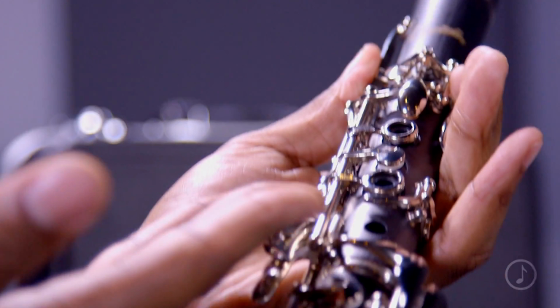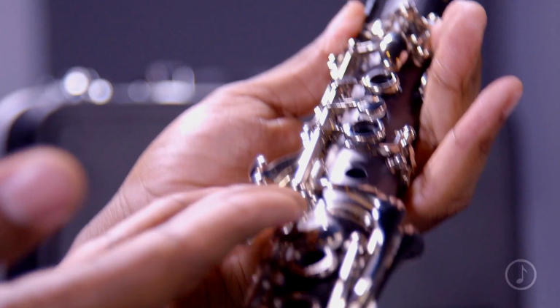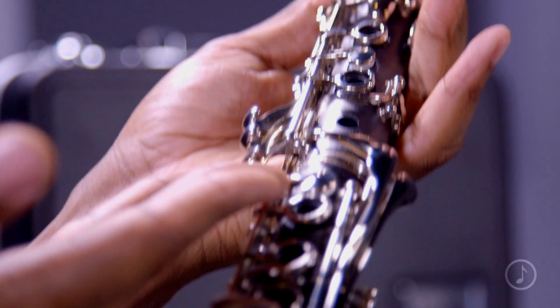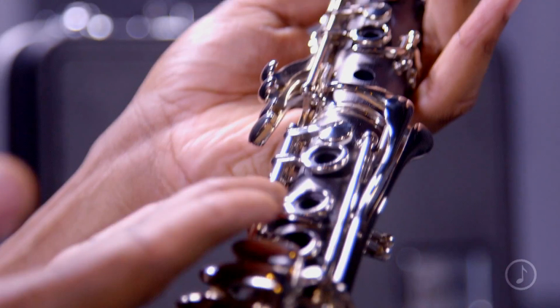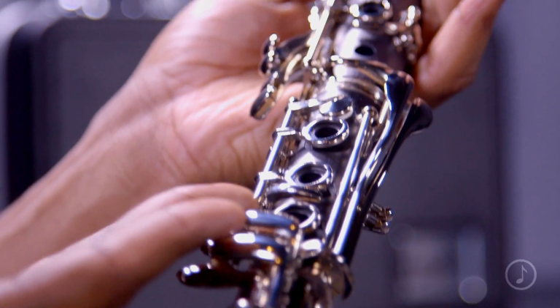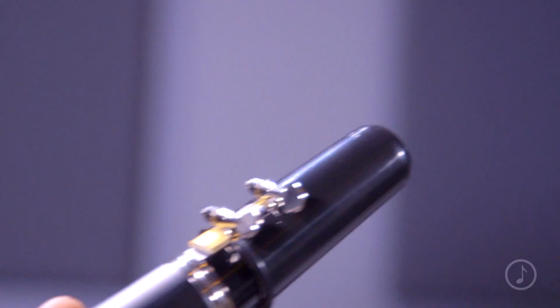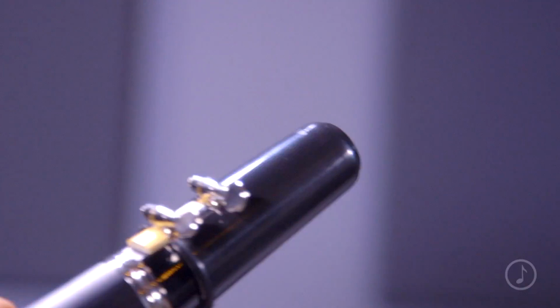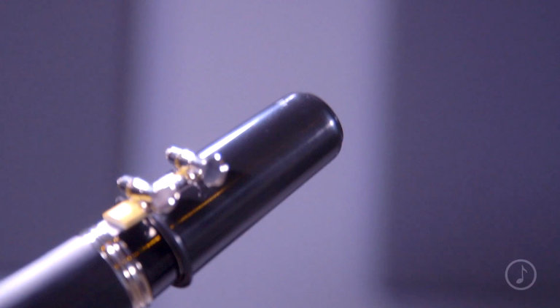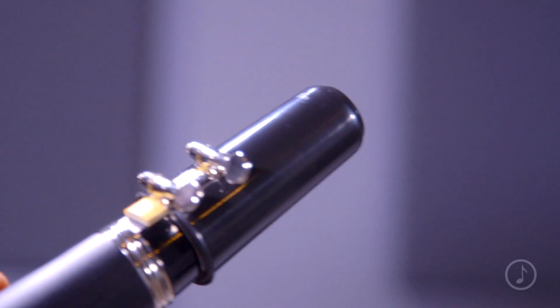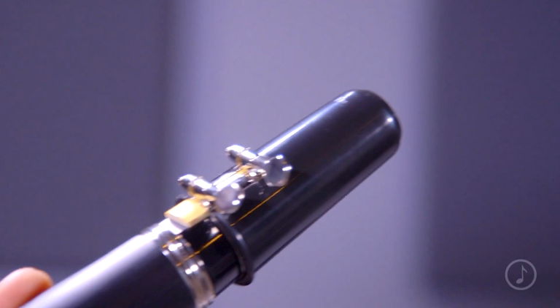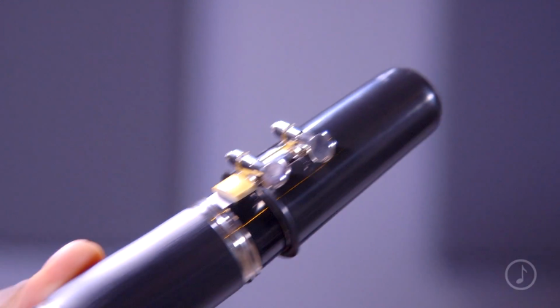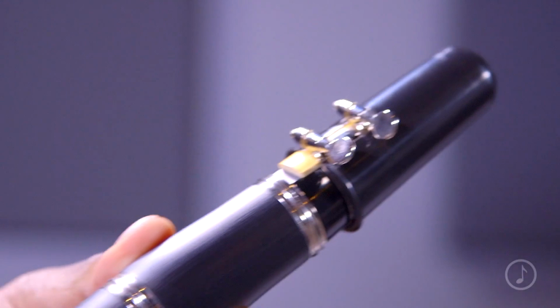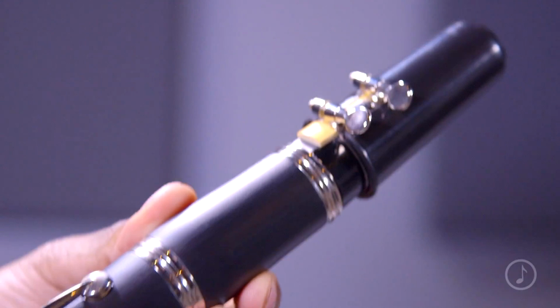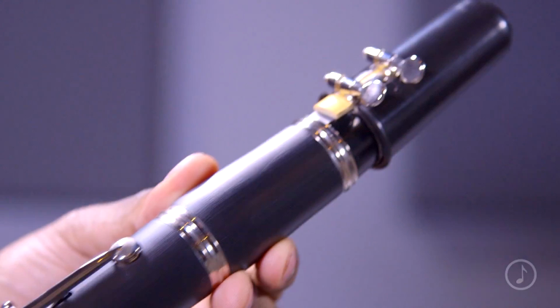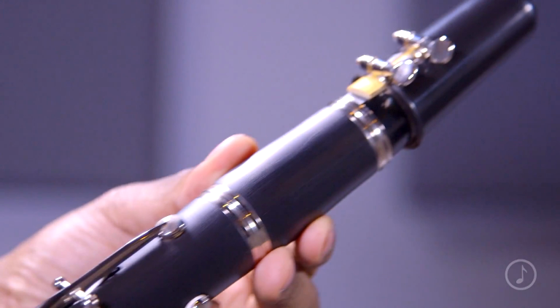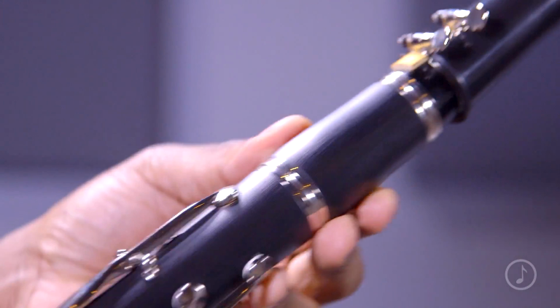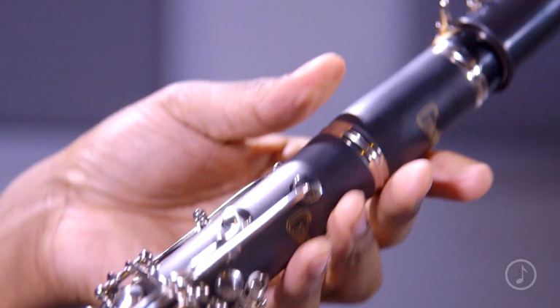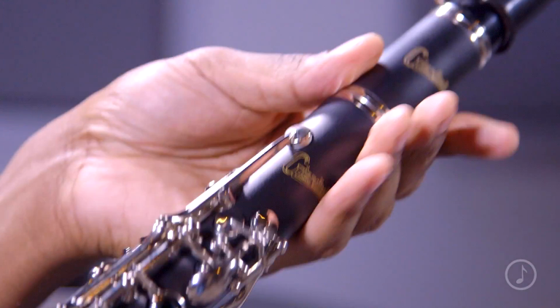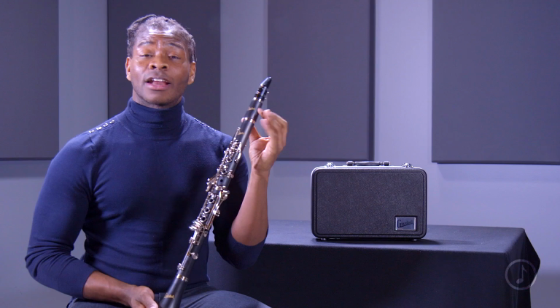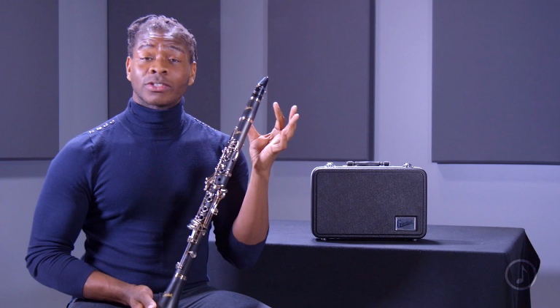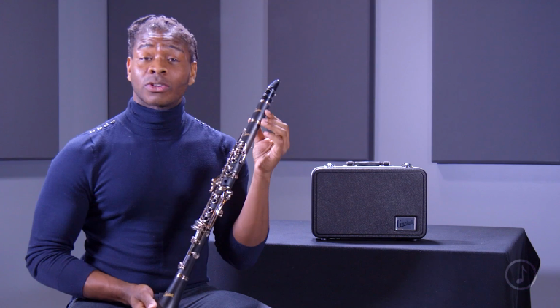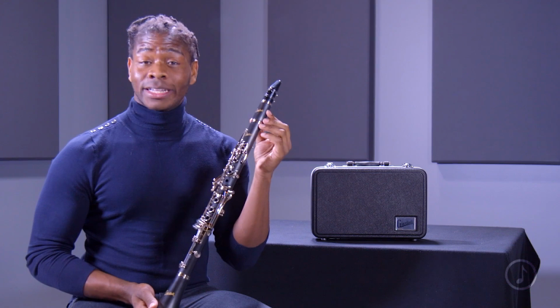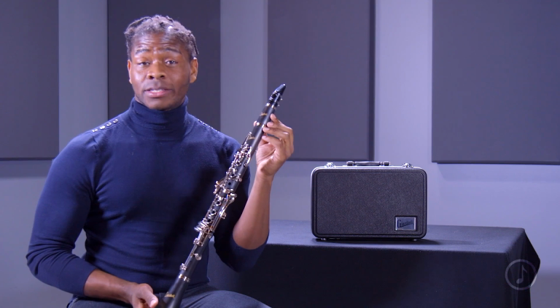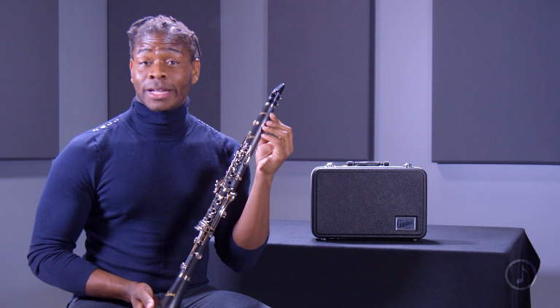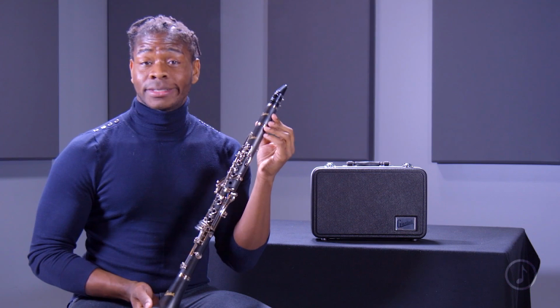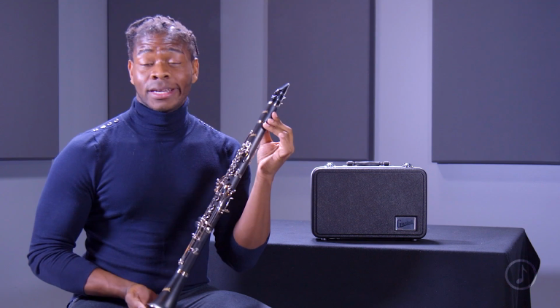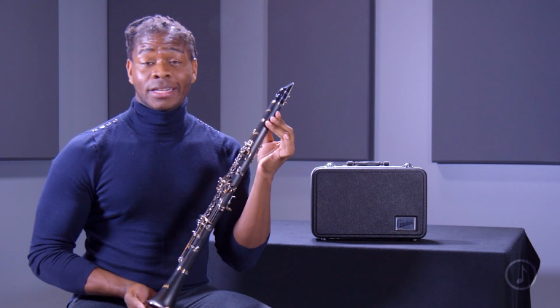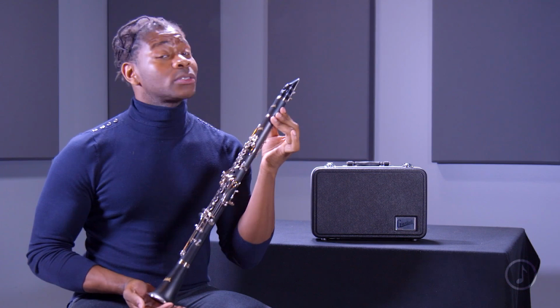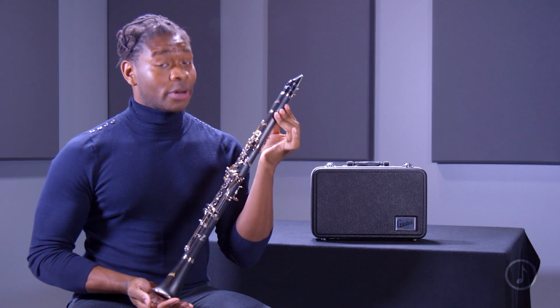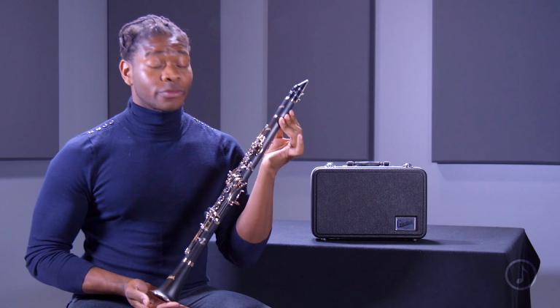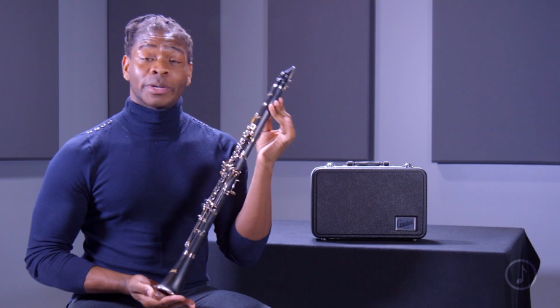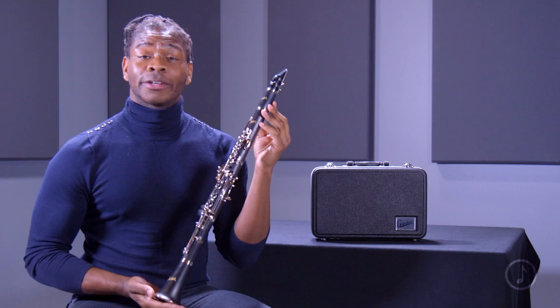The clarinet comes with a mouthpiece, a mouthpiece cap, a ligature, and also cleaning supplies. It is great for beginners.